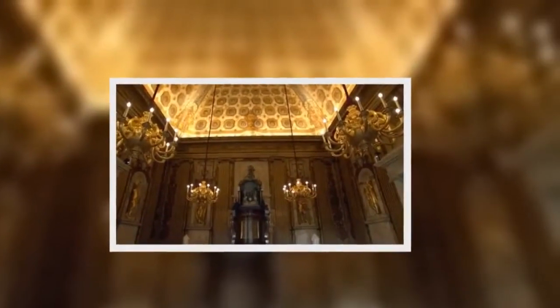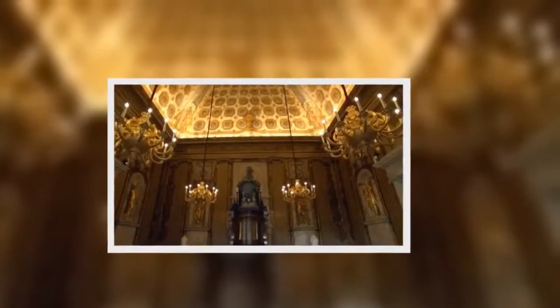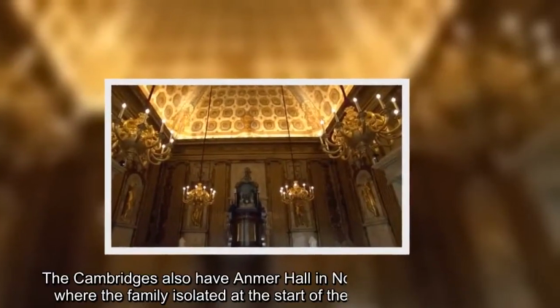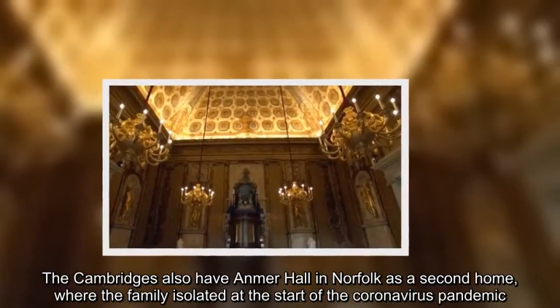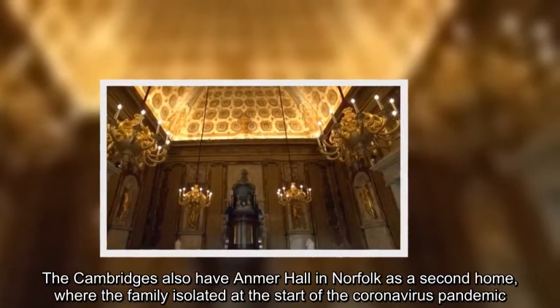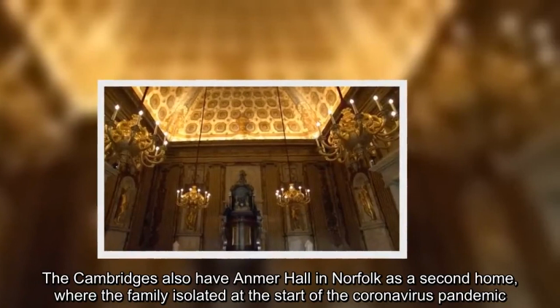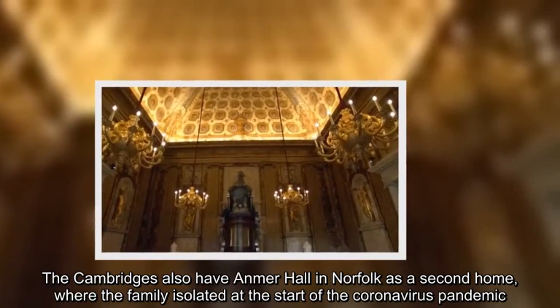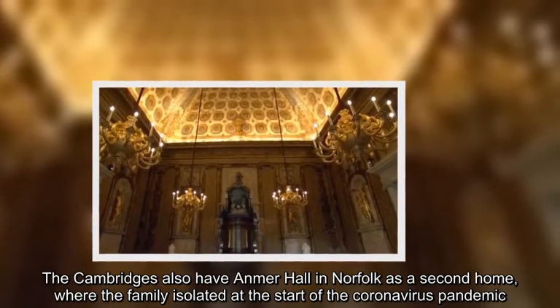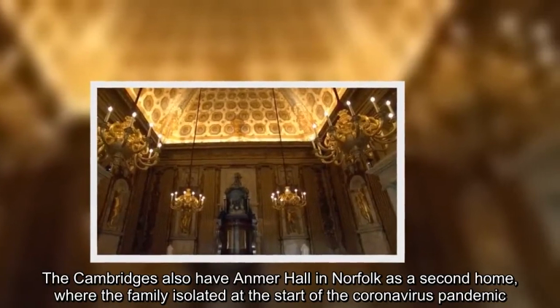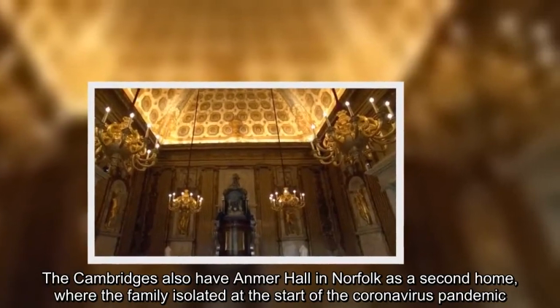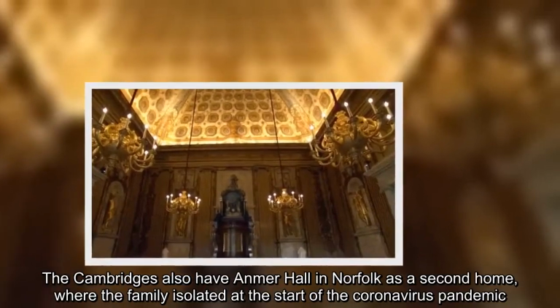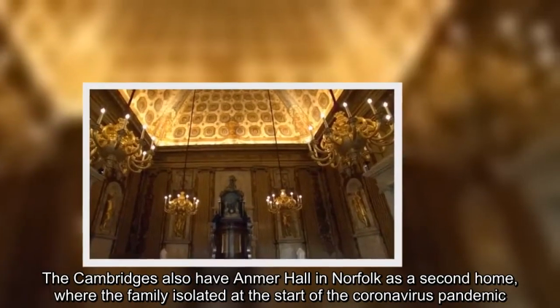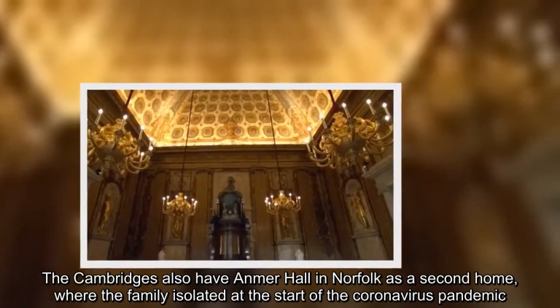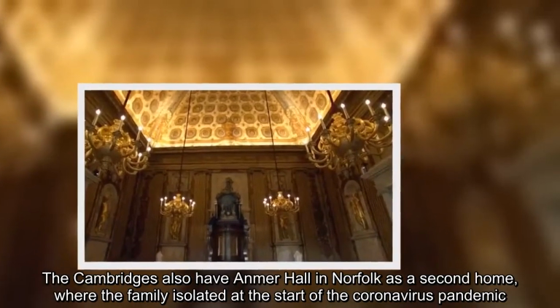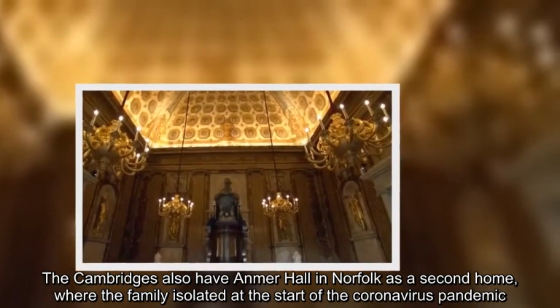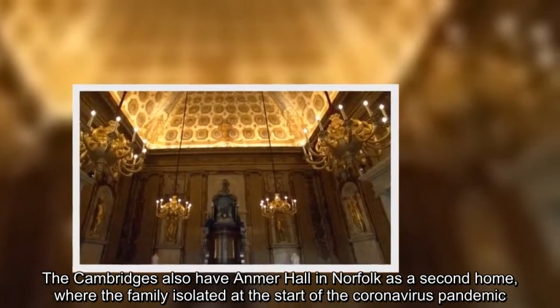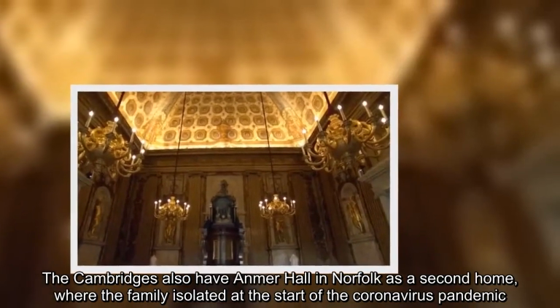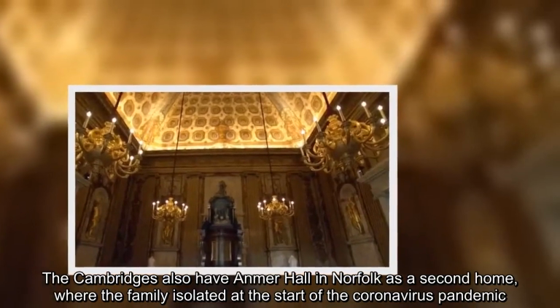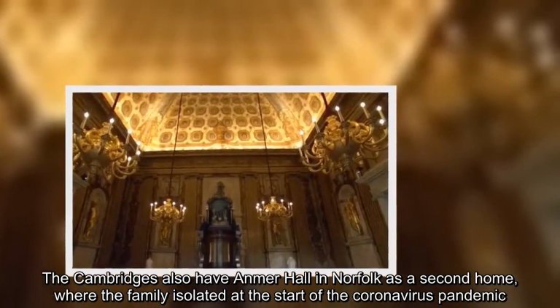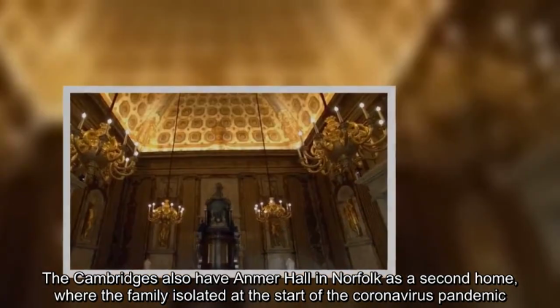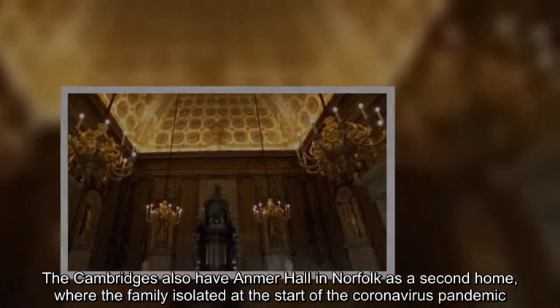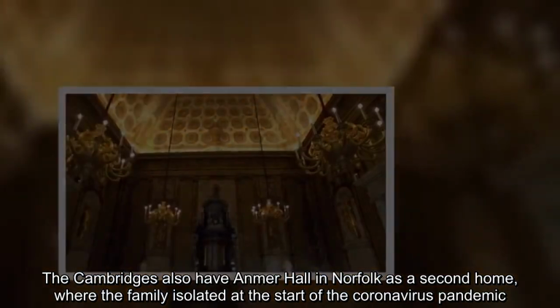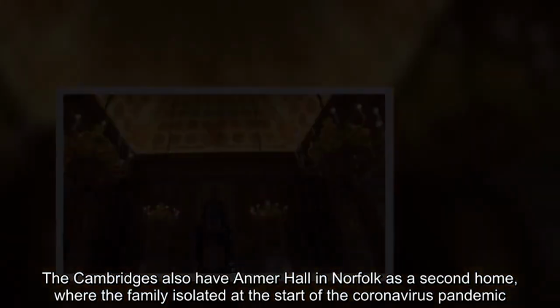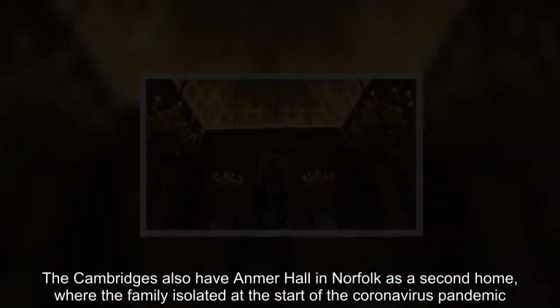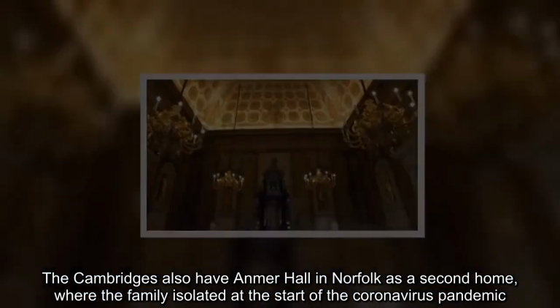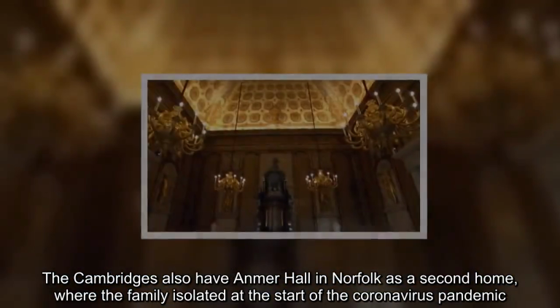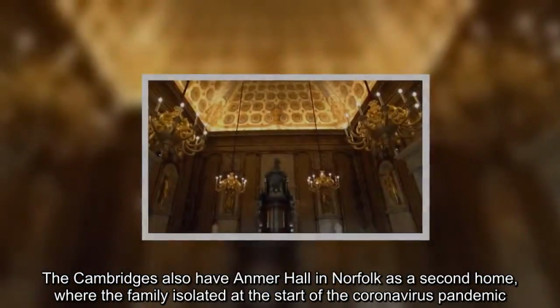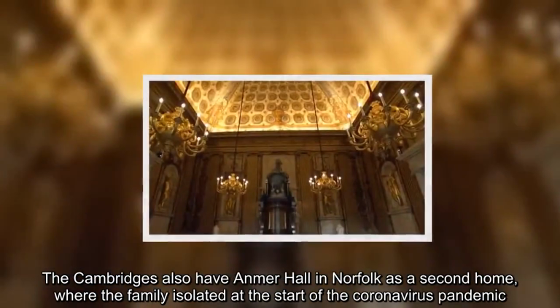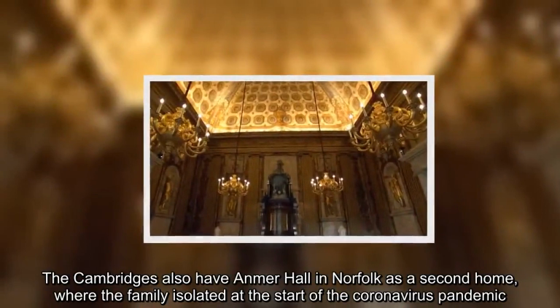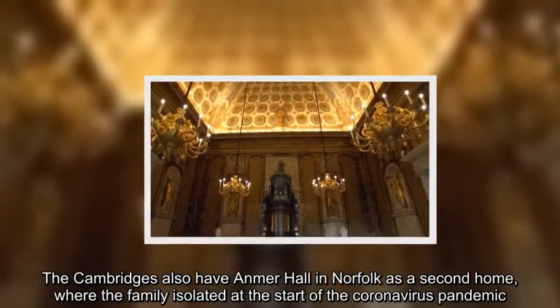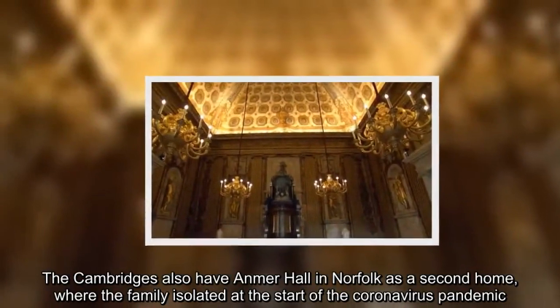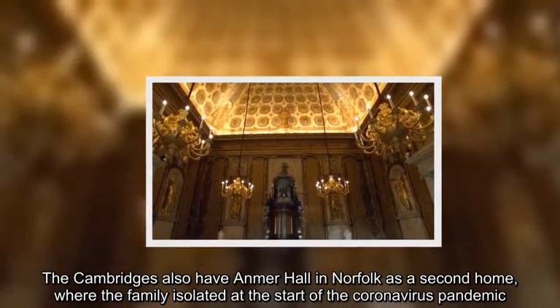The Cambridges also have Anmer Hall in Norfolk as a second home, where the family isolated at the start of the coronavirus pandemic.